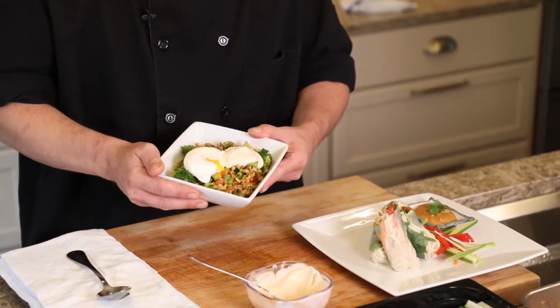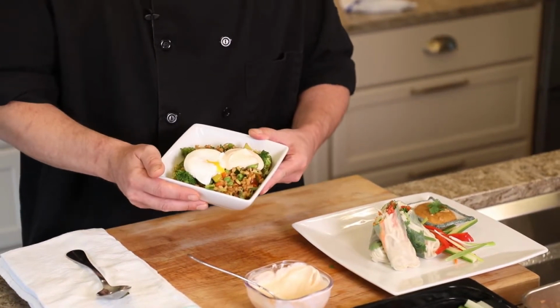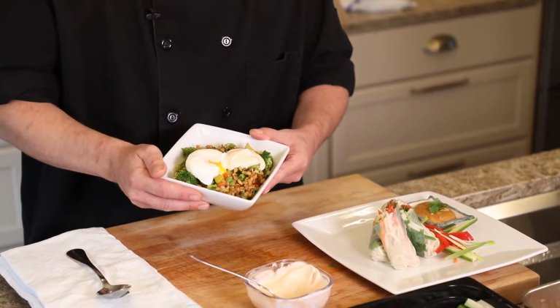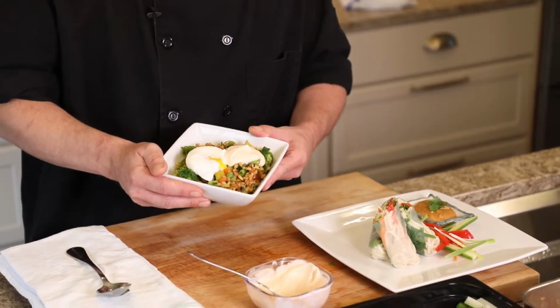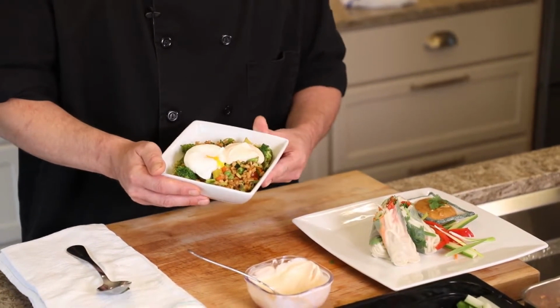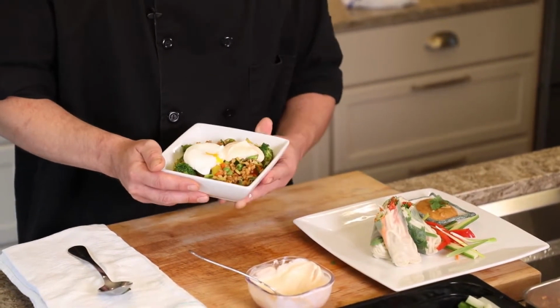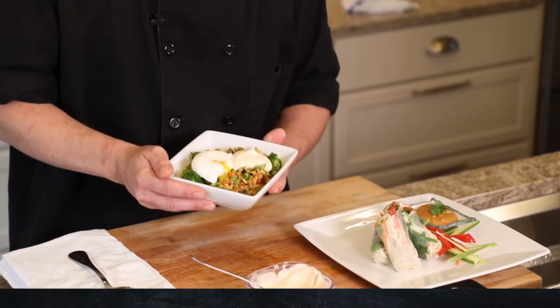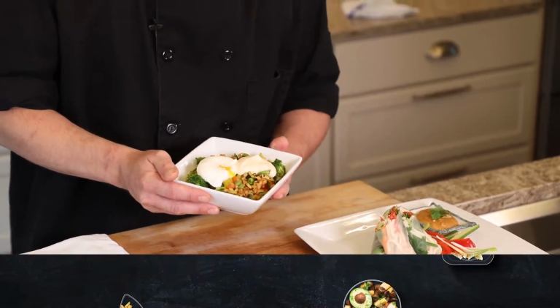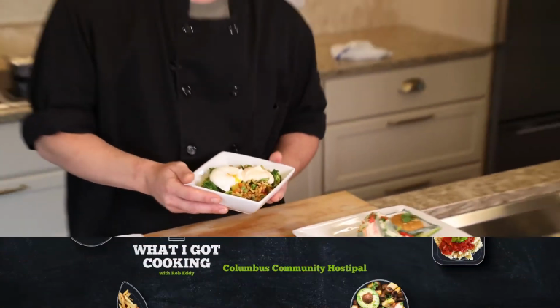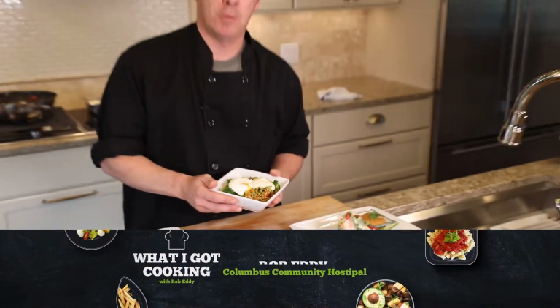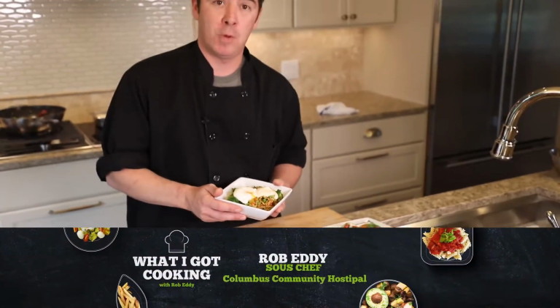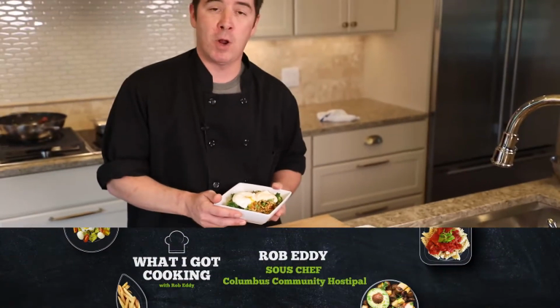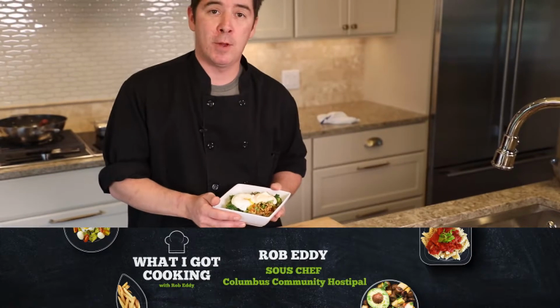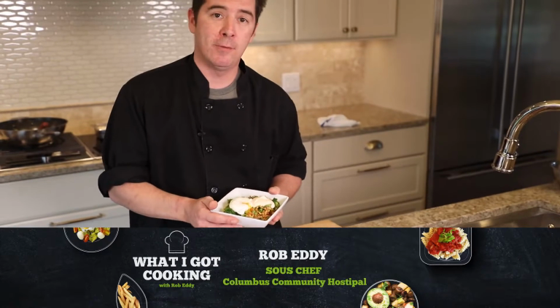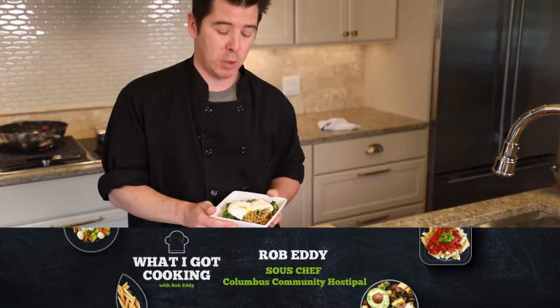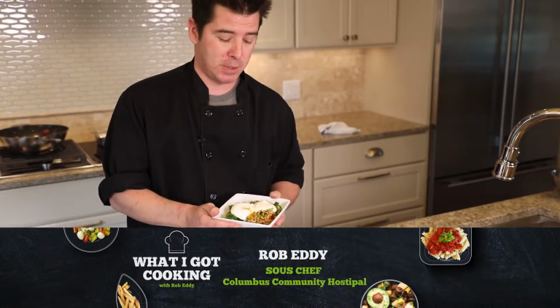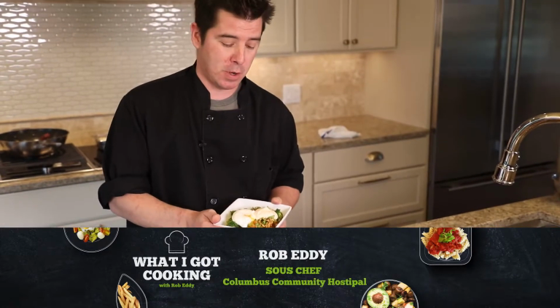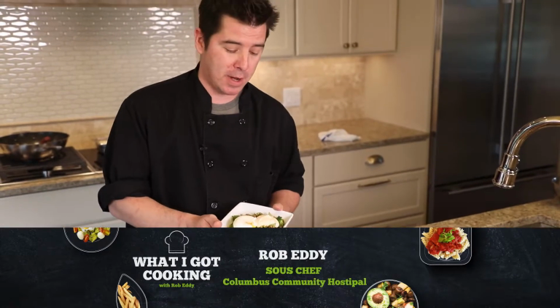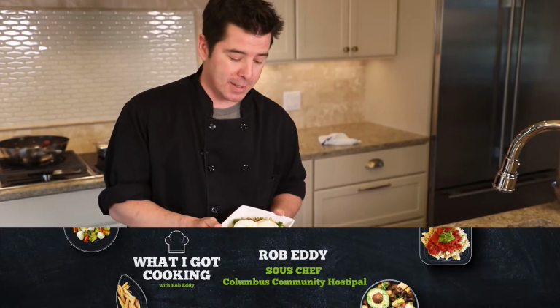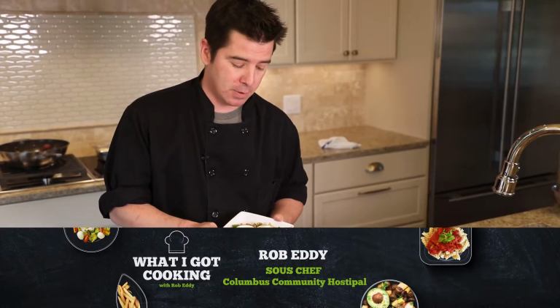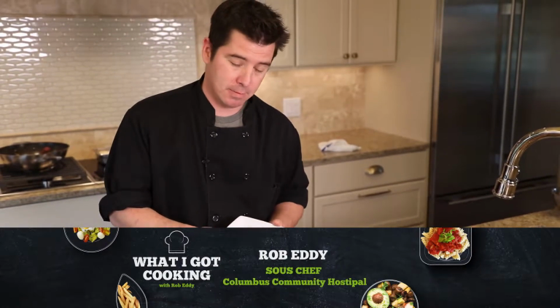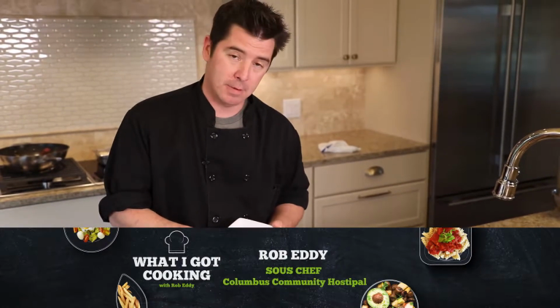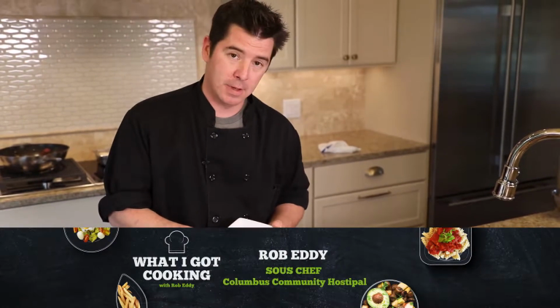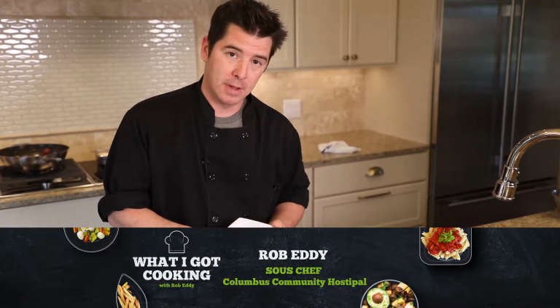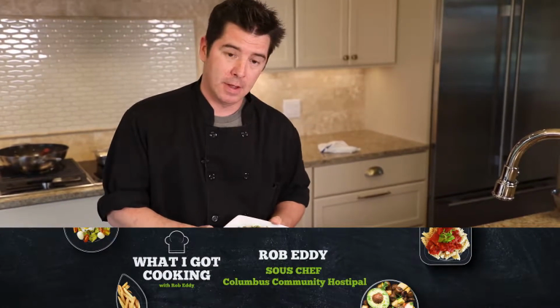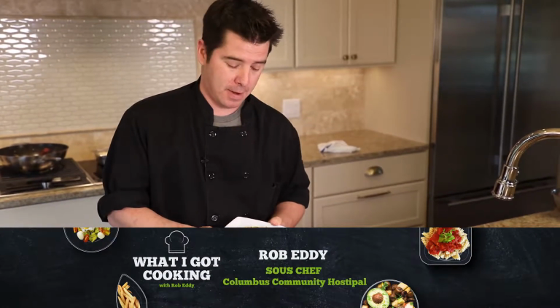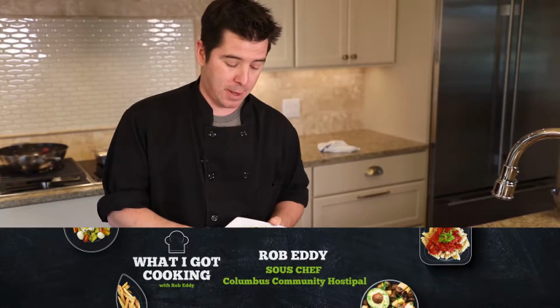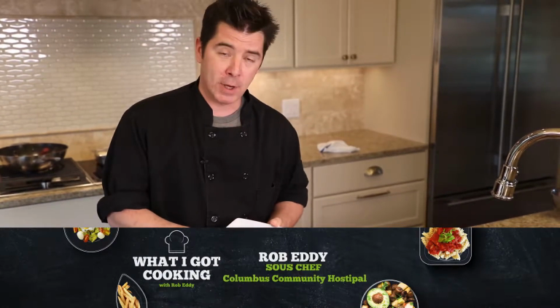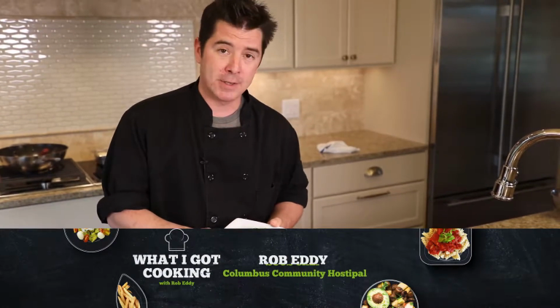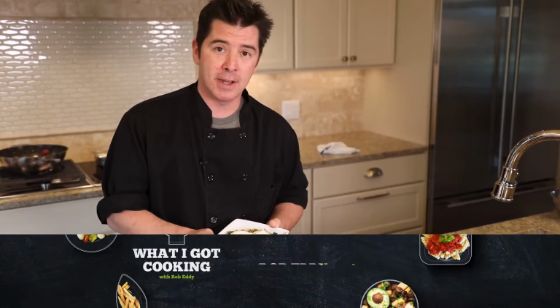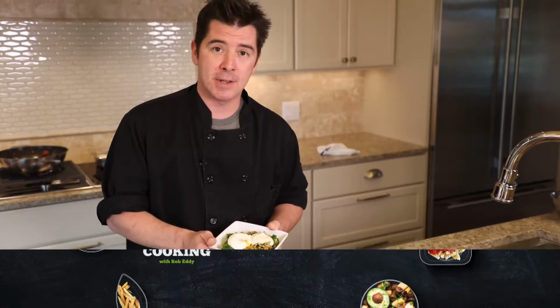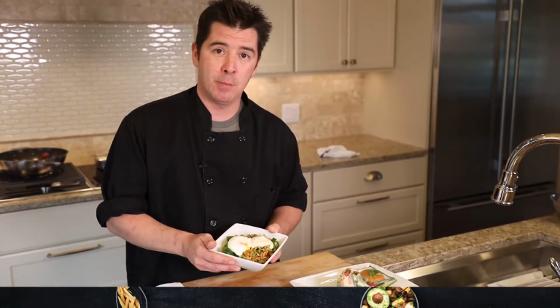Thanks for joining me. Rob Eddy from Columbus Community Hospital — I can't wait to see you next time and see what we can get cooking.